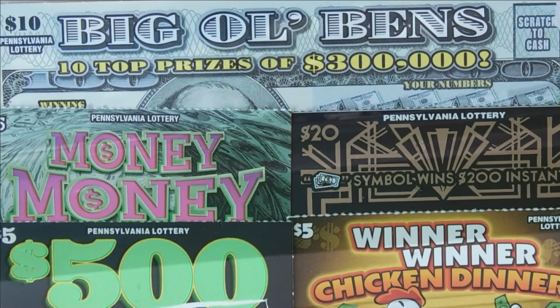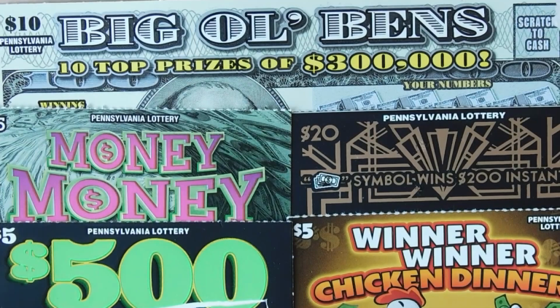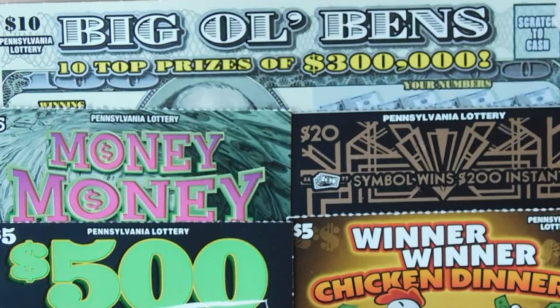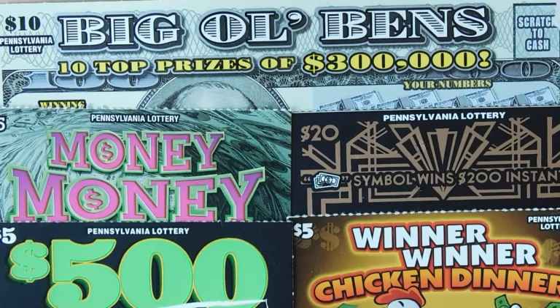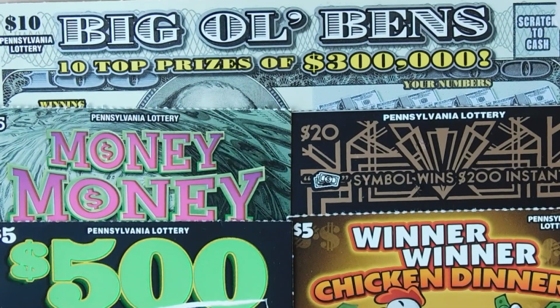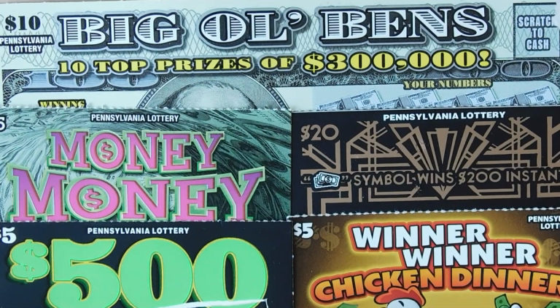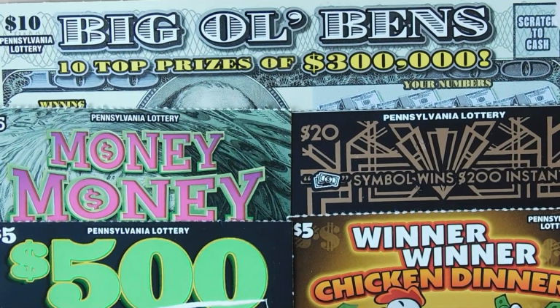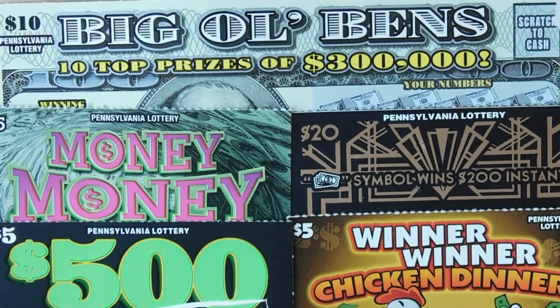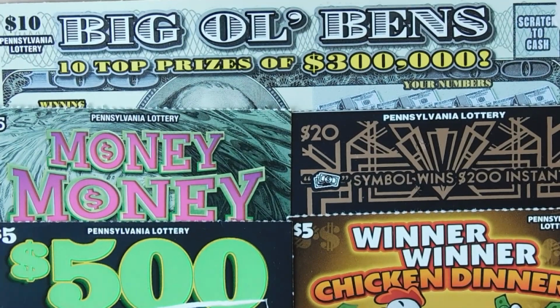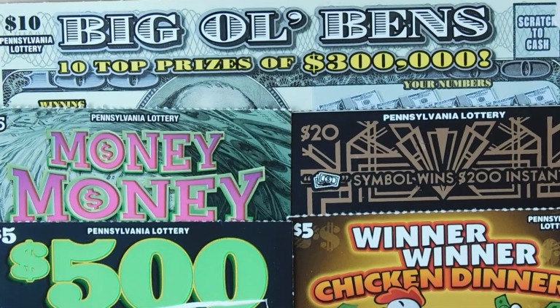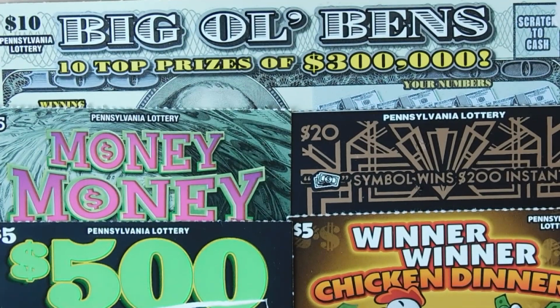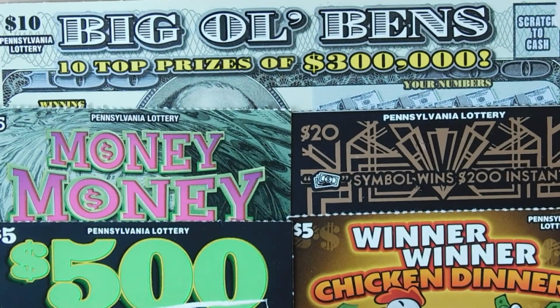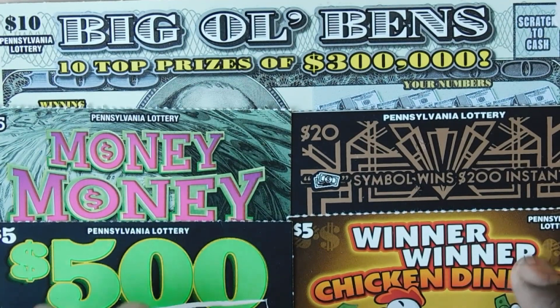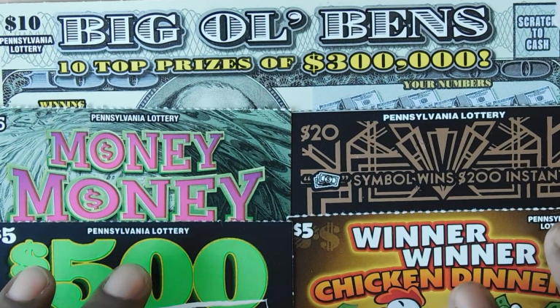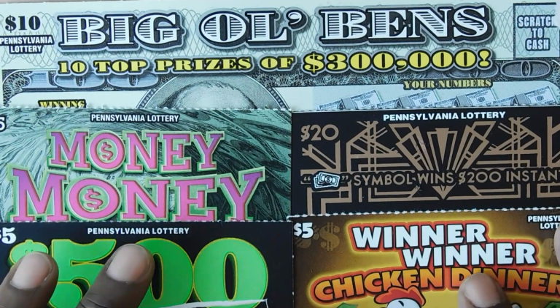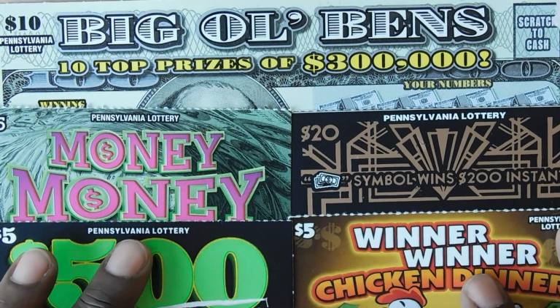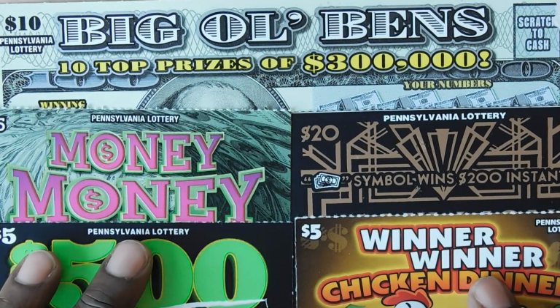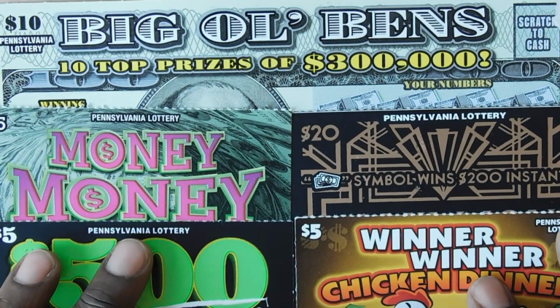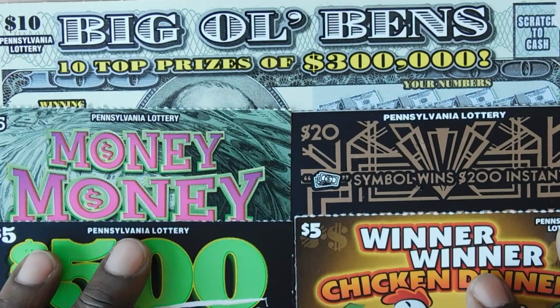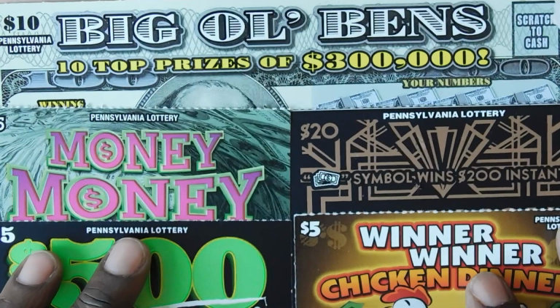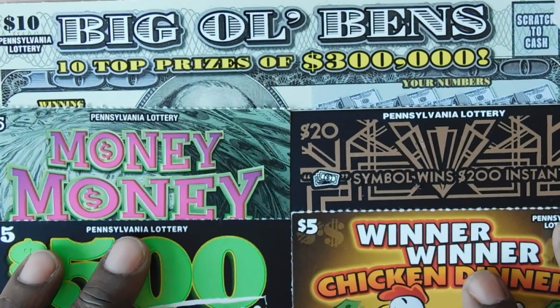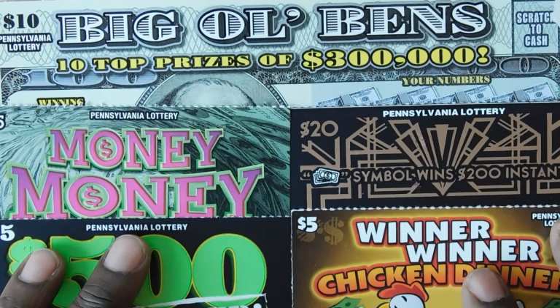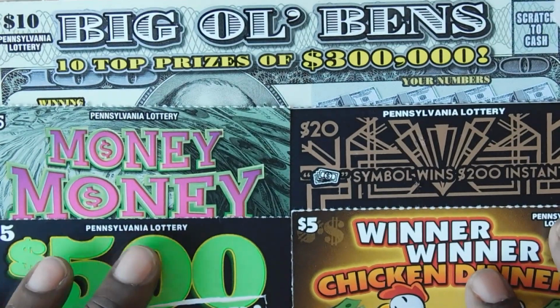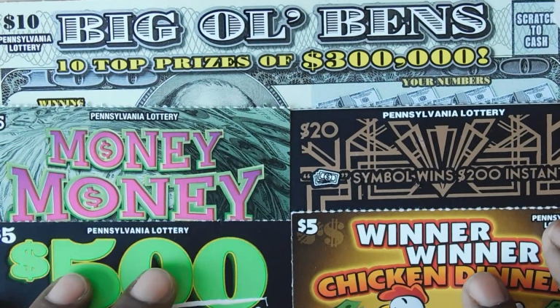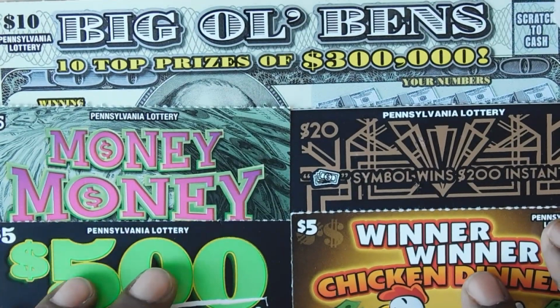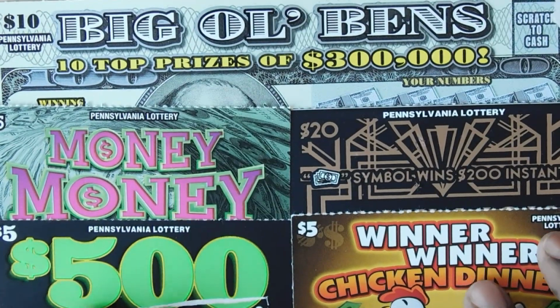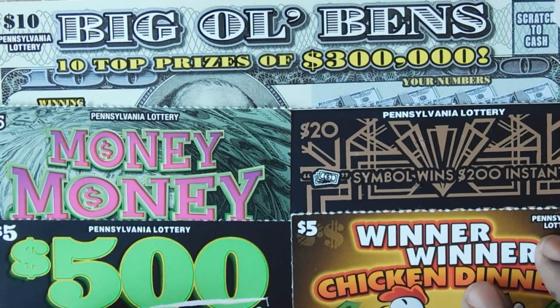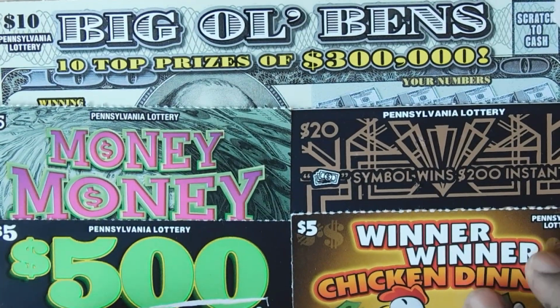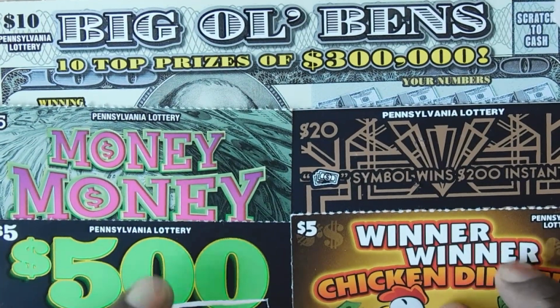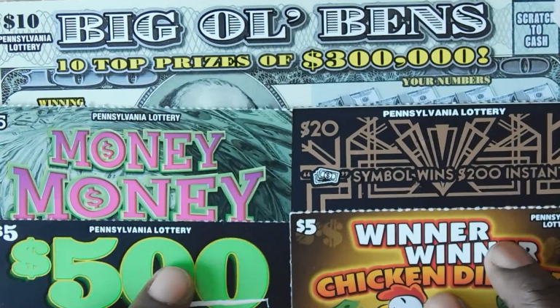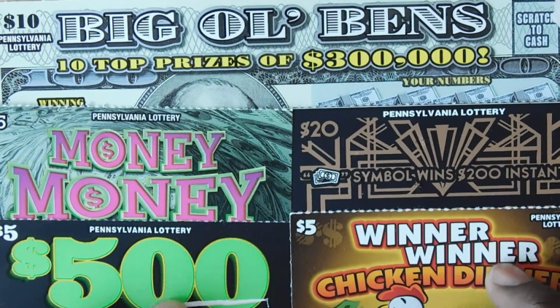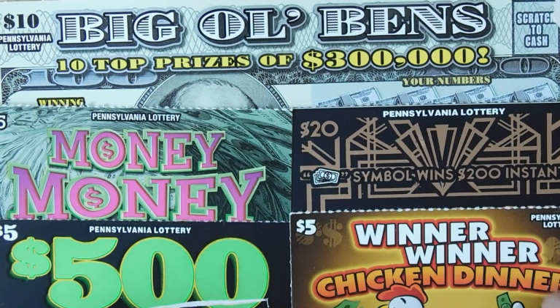Hi YouTube and welcome to Million Miler Scratcher. I'm in Pennsylvania scratching some of my favorite lottery tickets. Let's see how we do.